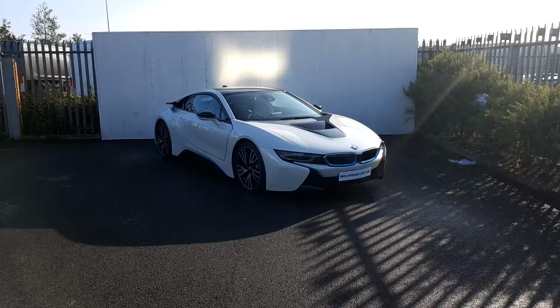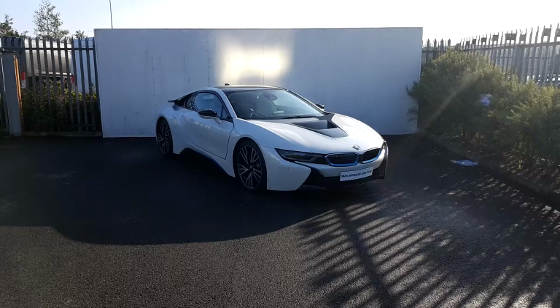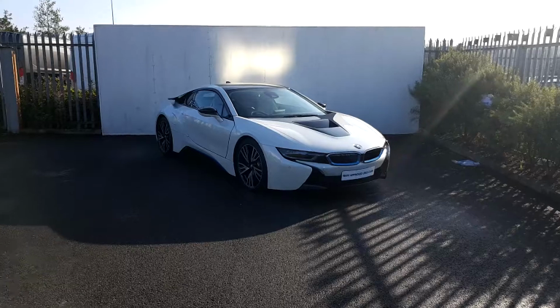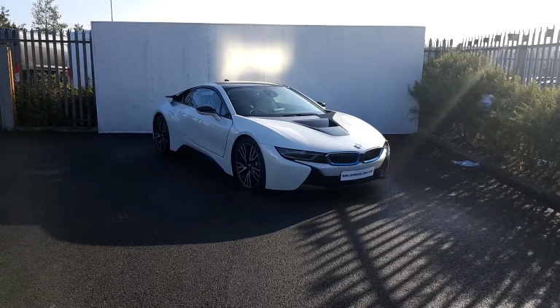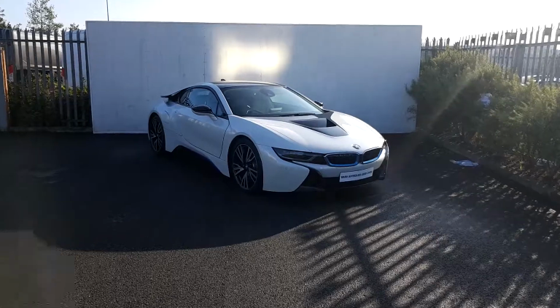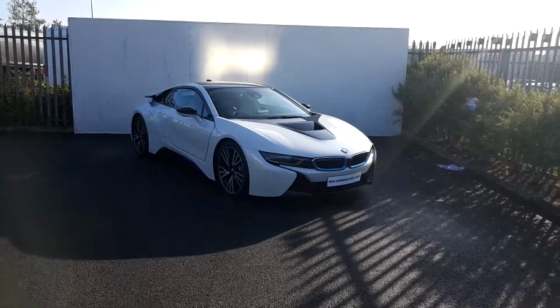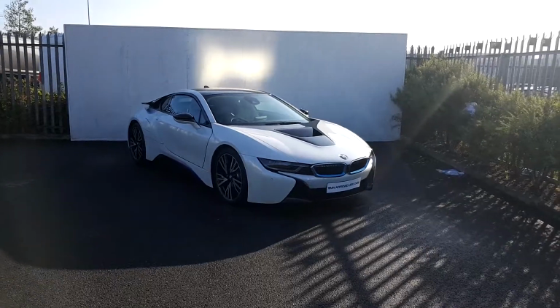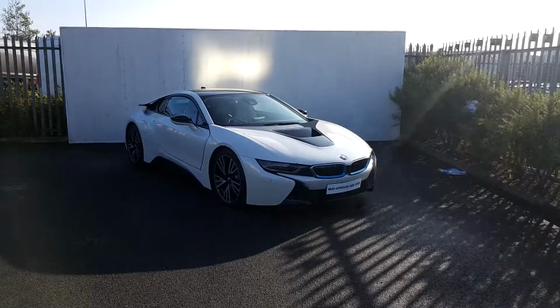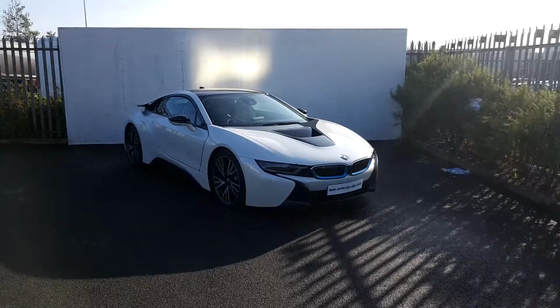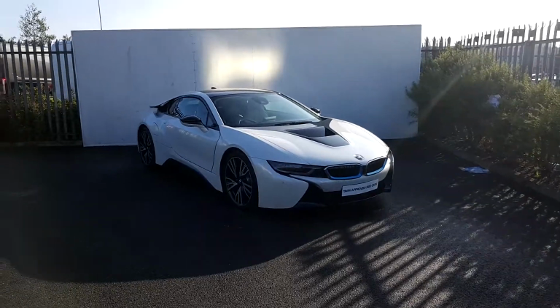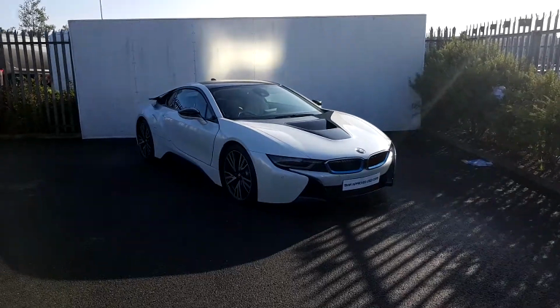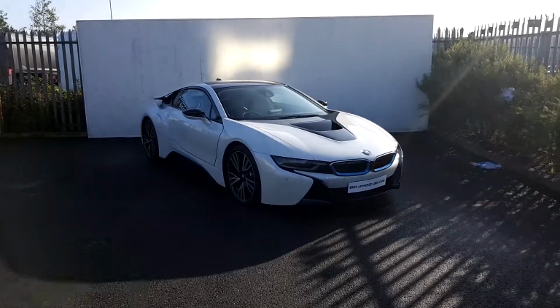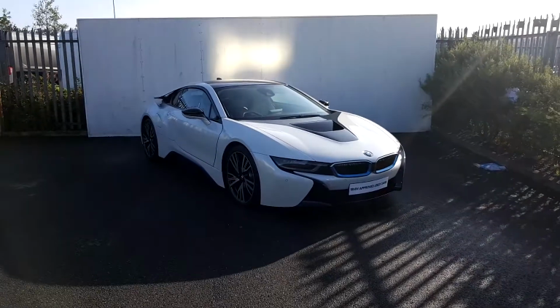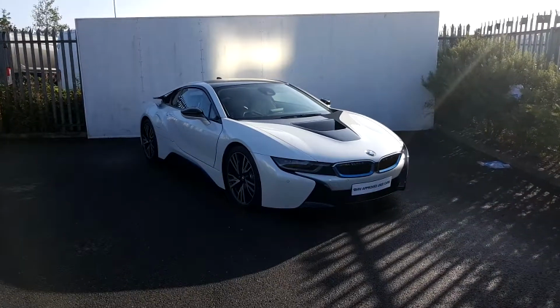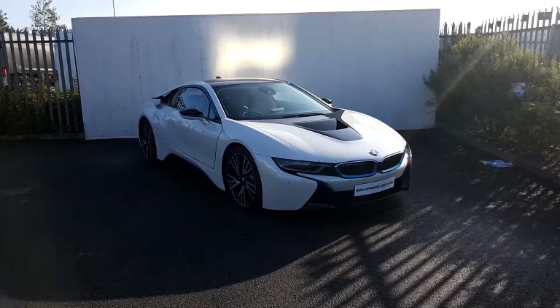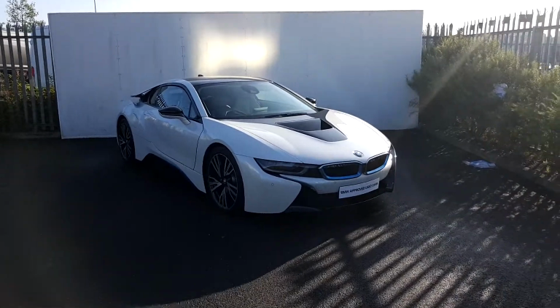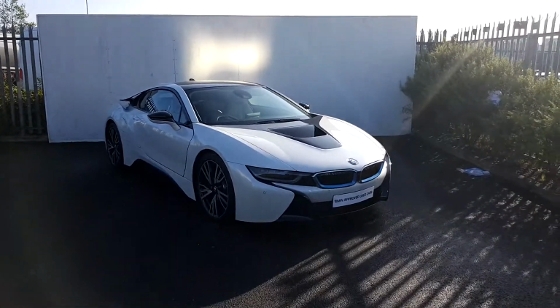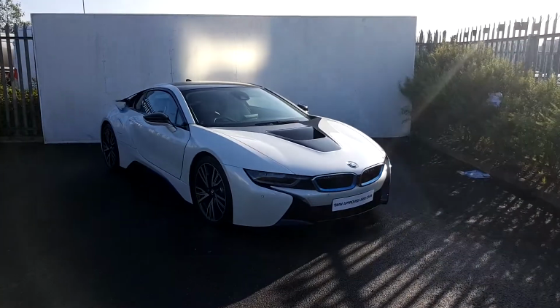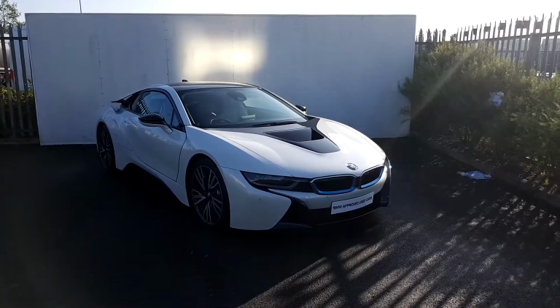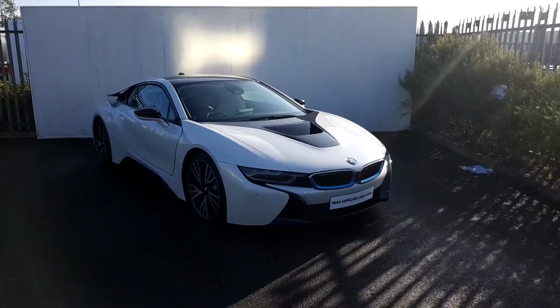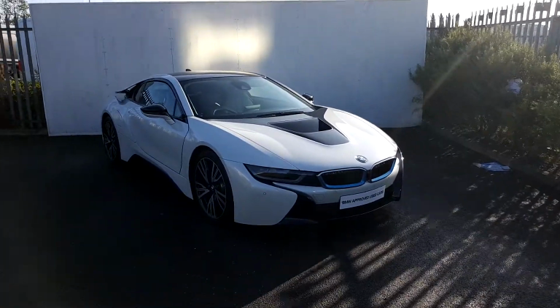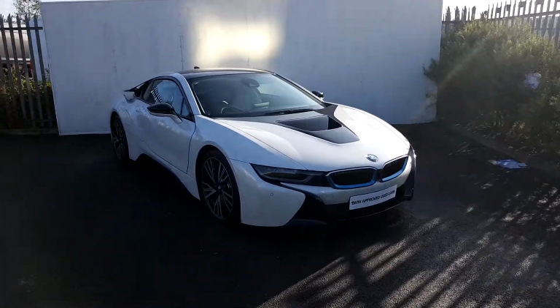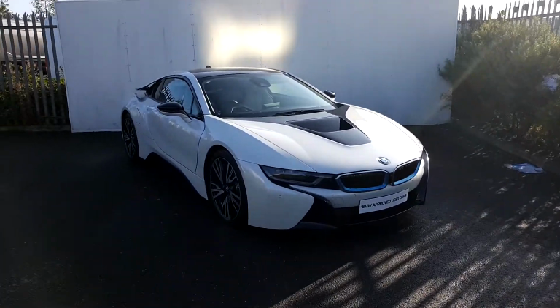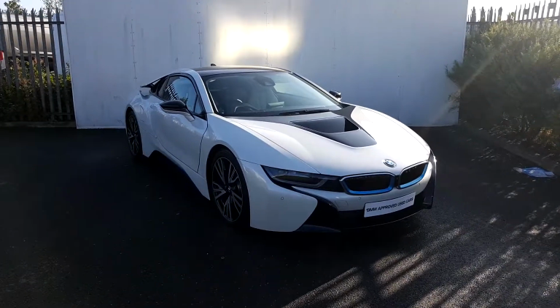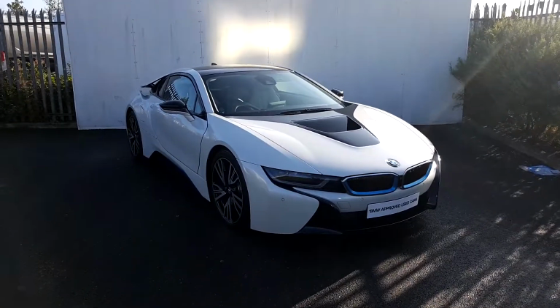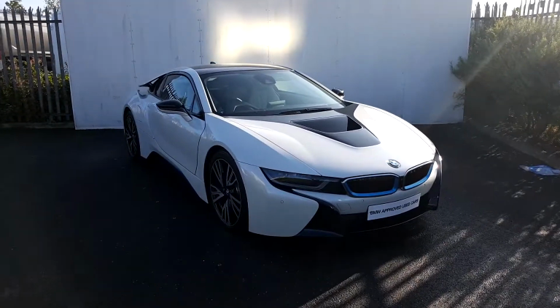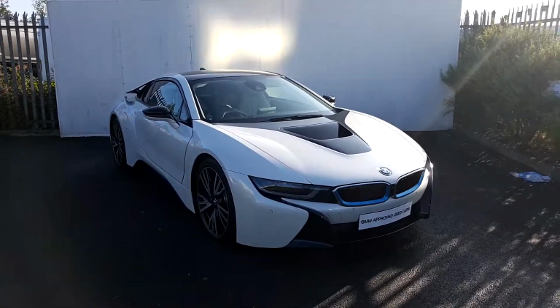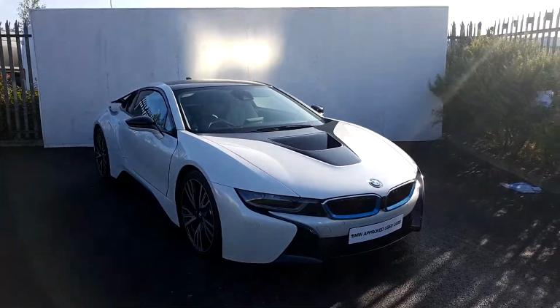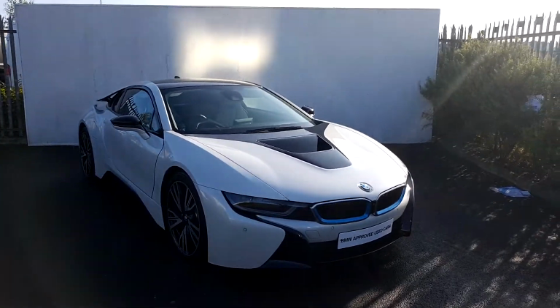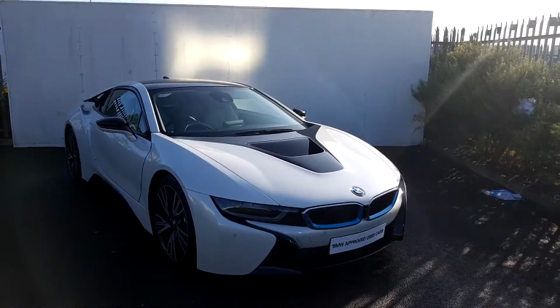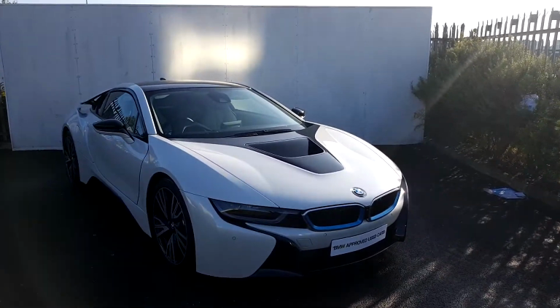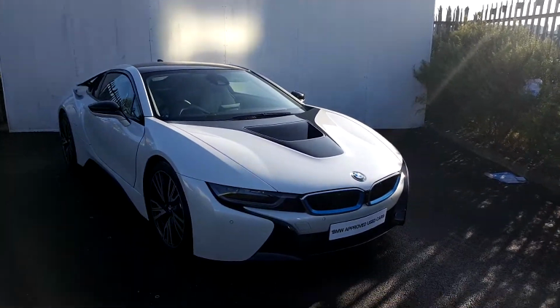Connor here in Joe Duffy BMW. Here we have today a beautiful BMW i8.